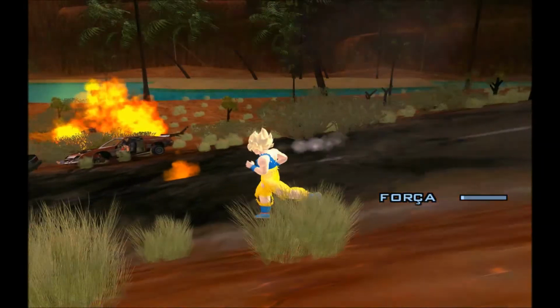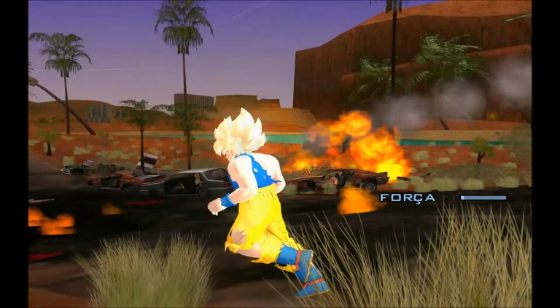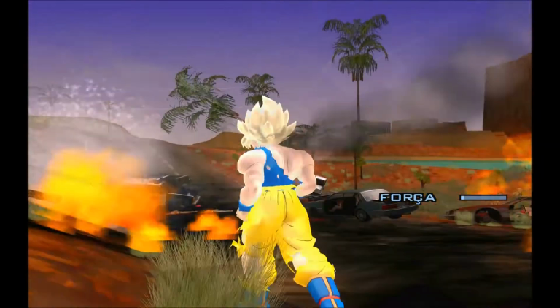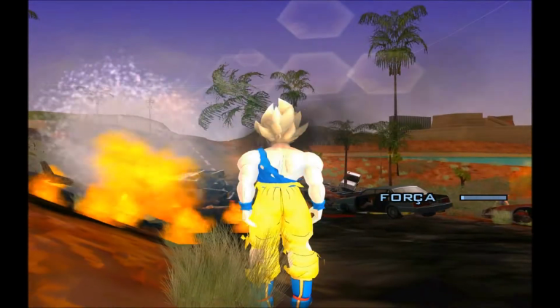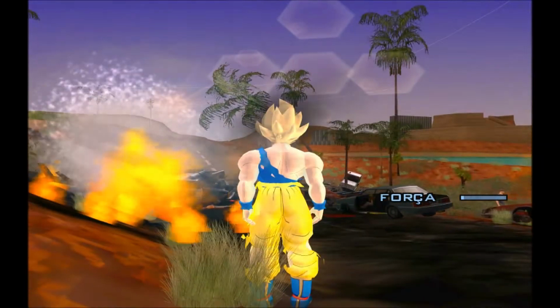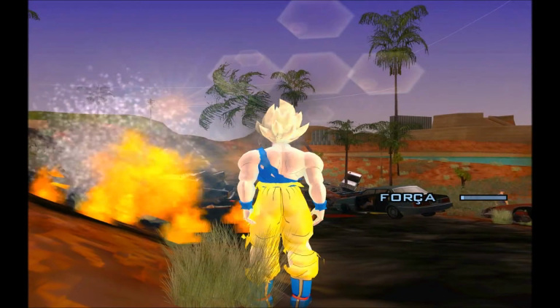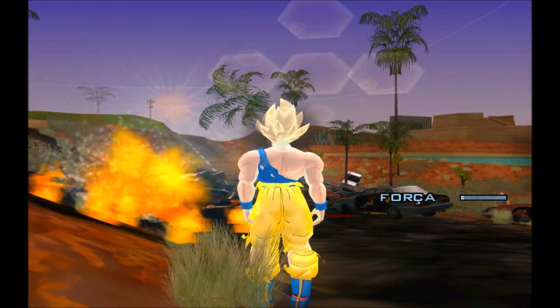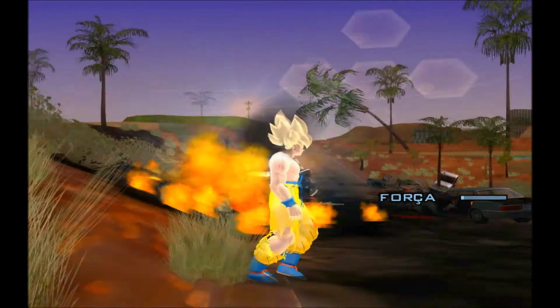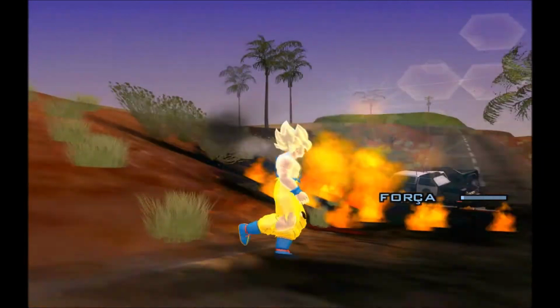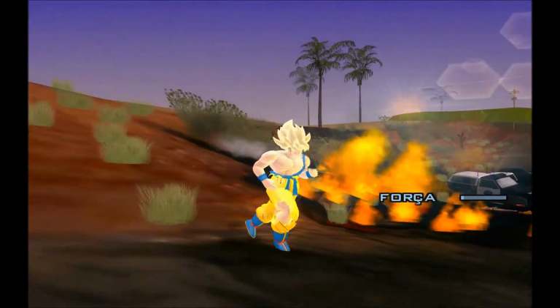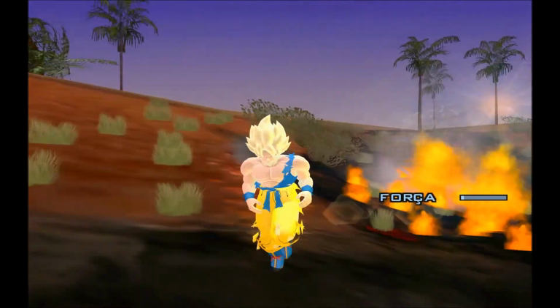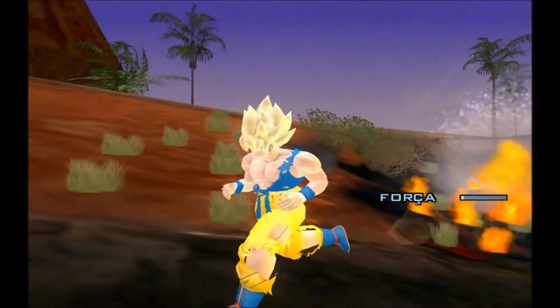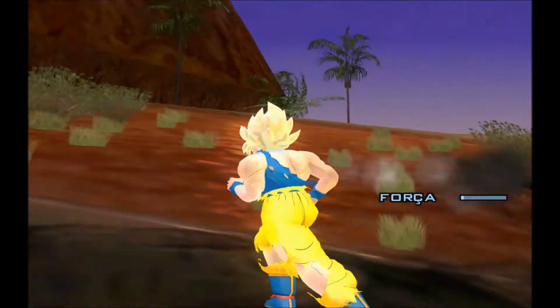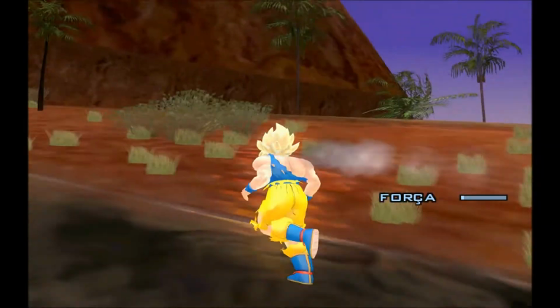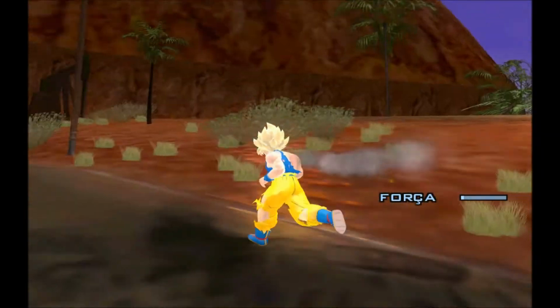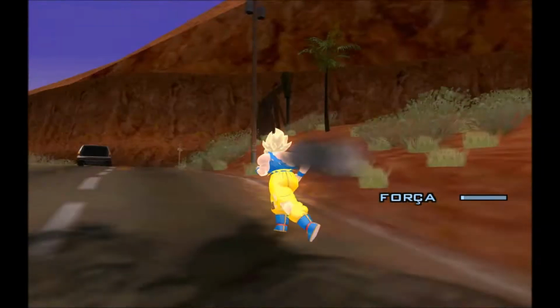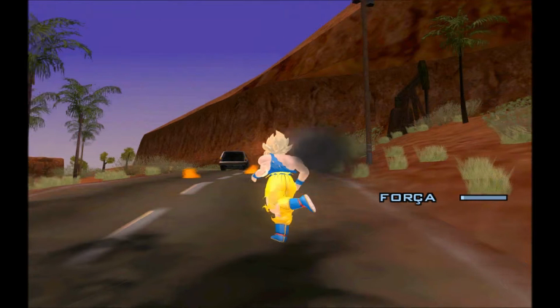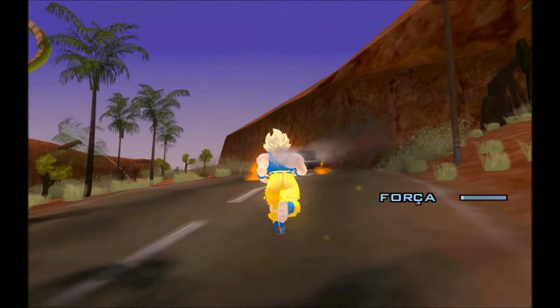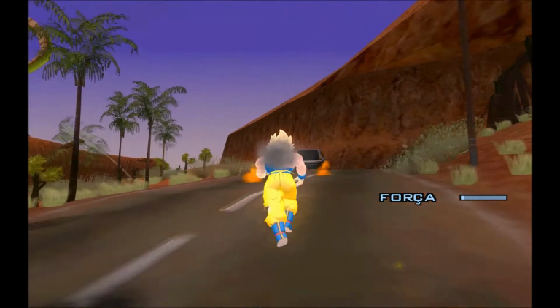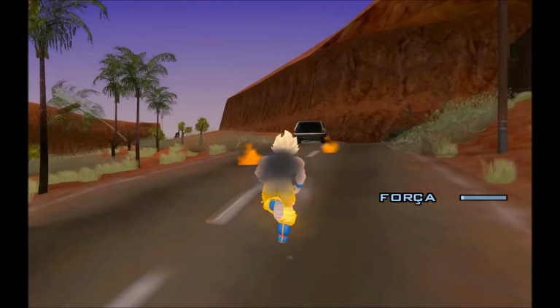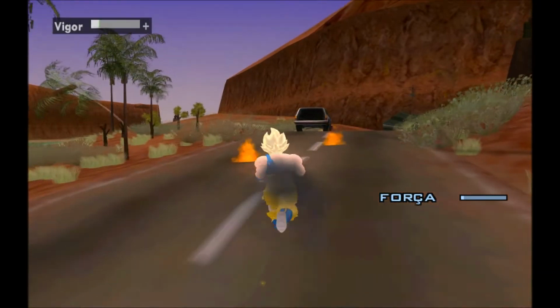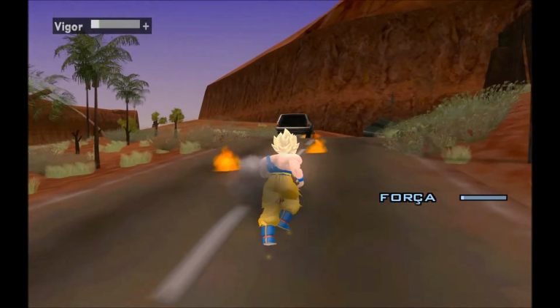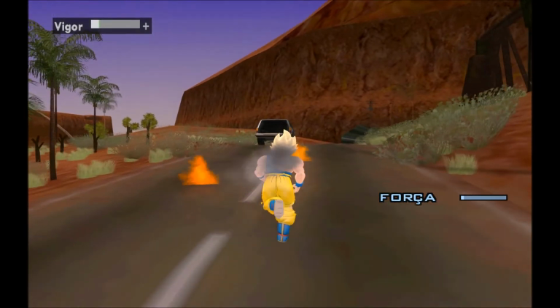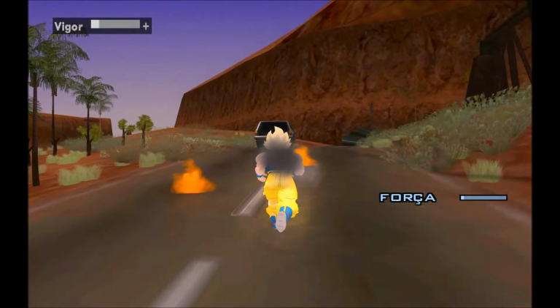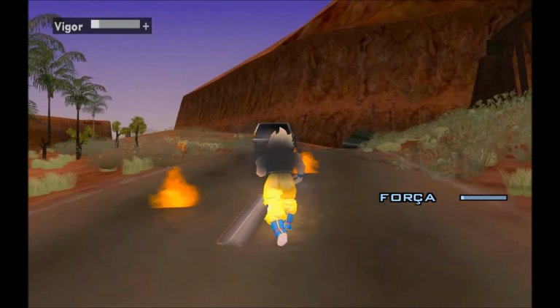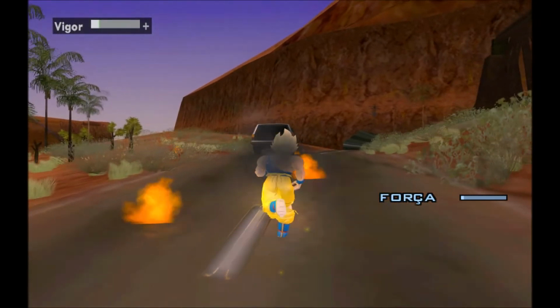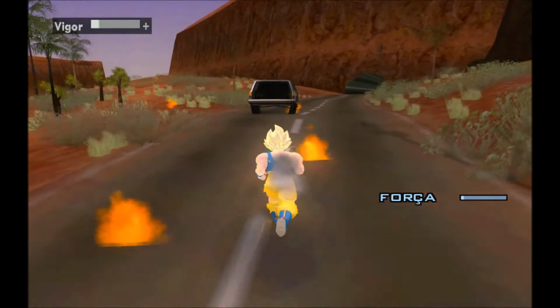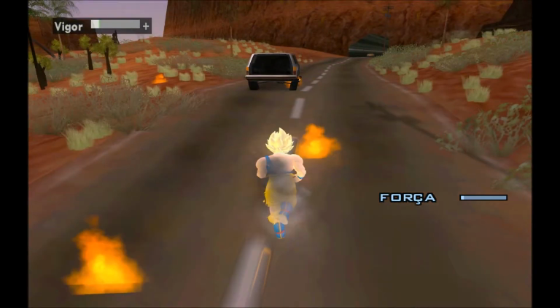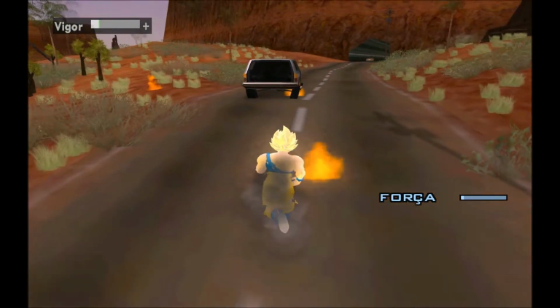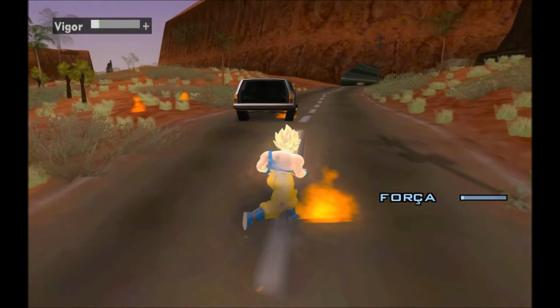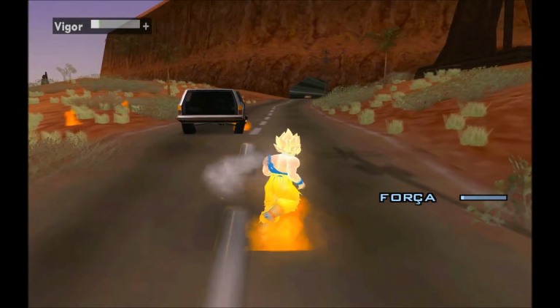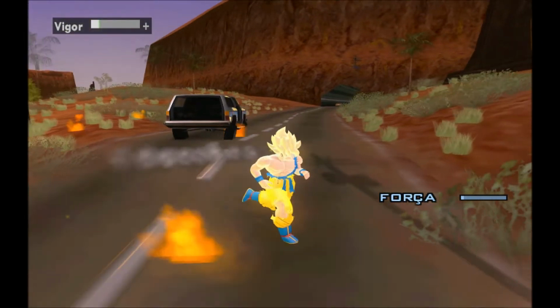He is so close to the ball, he is so good. Very cool.